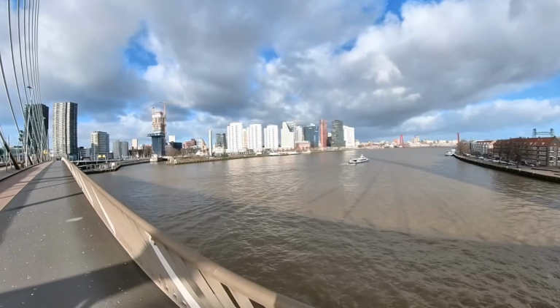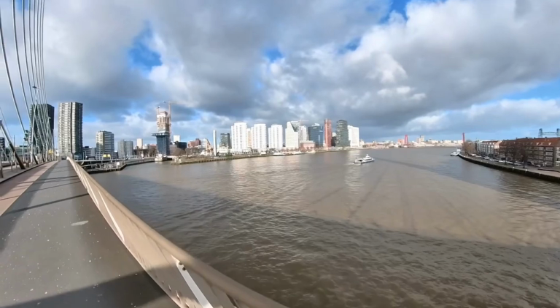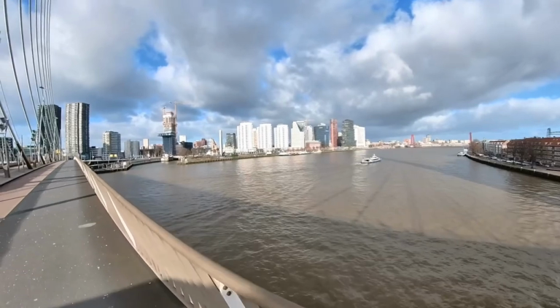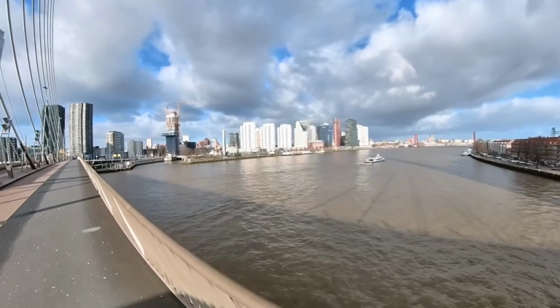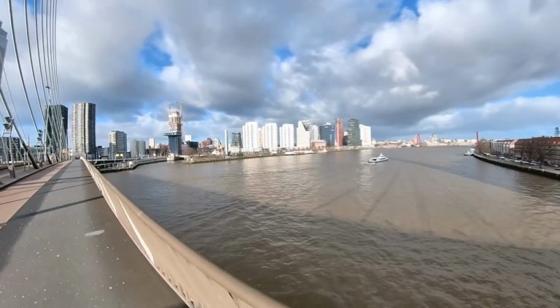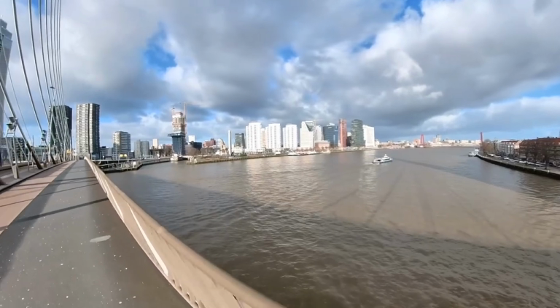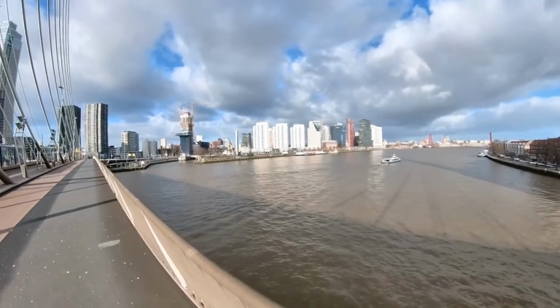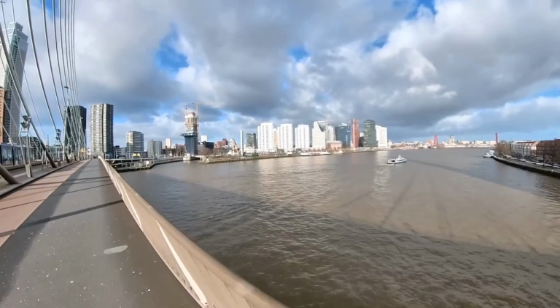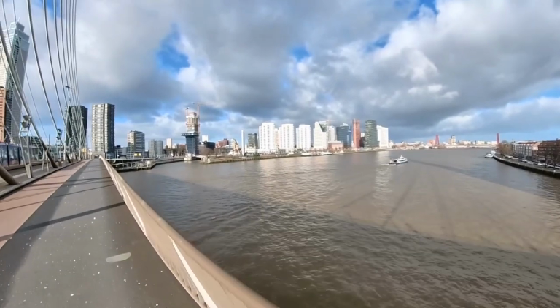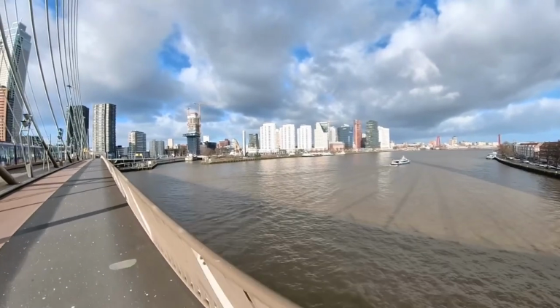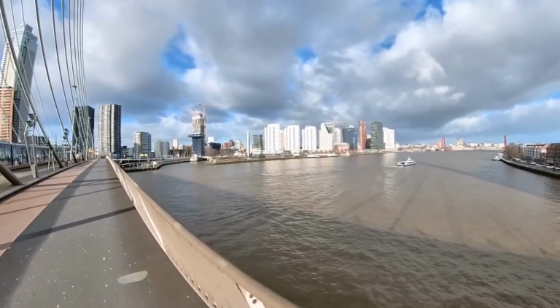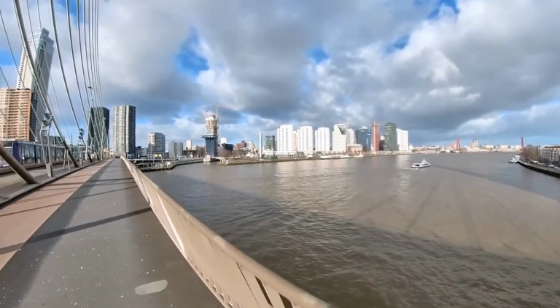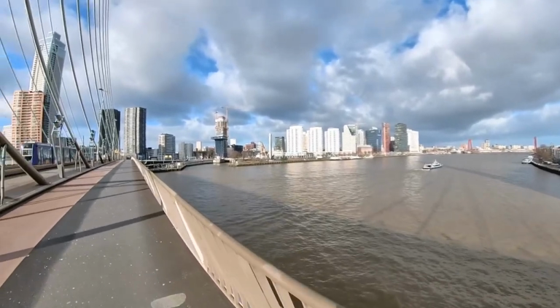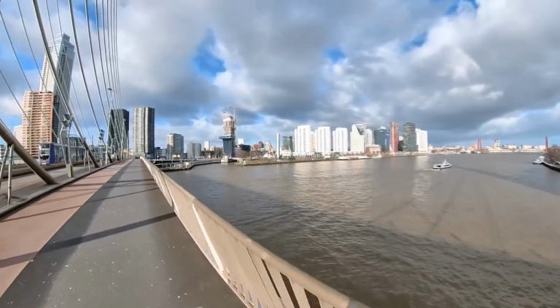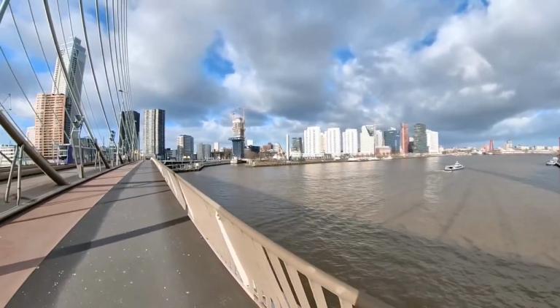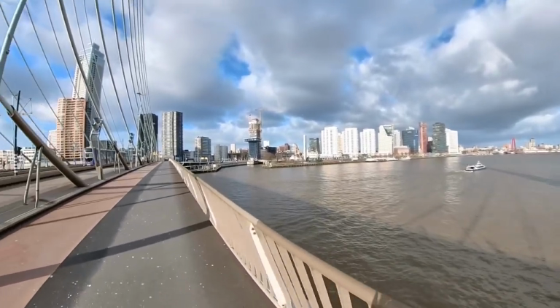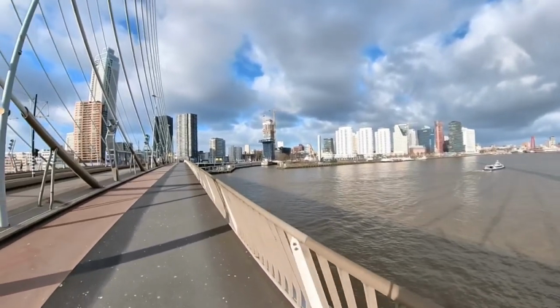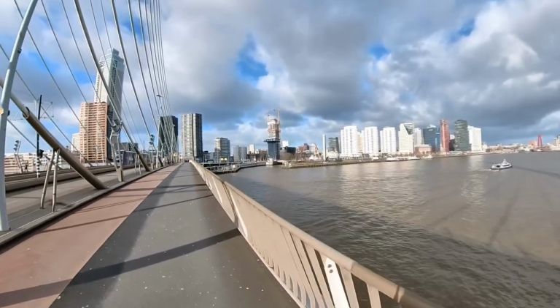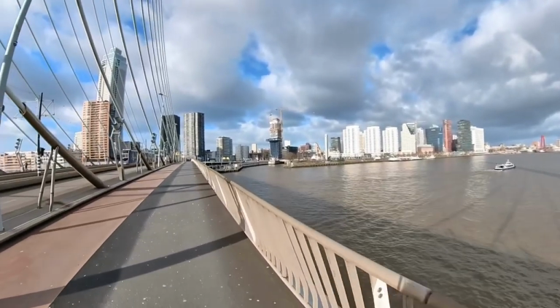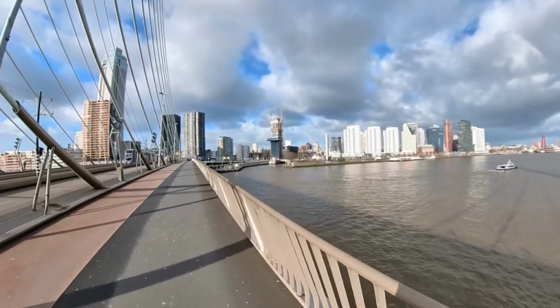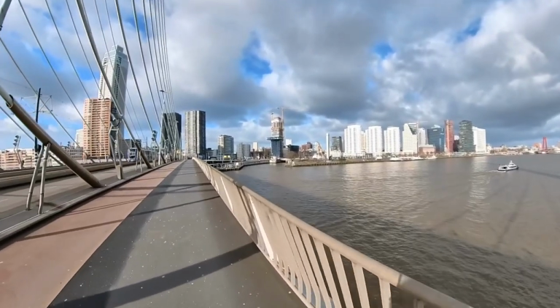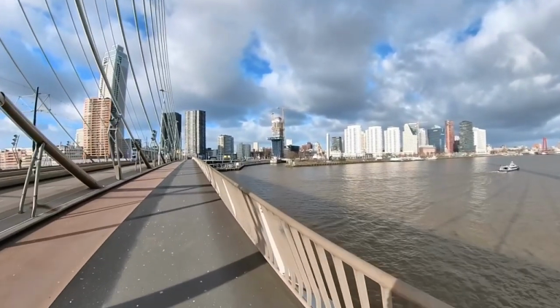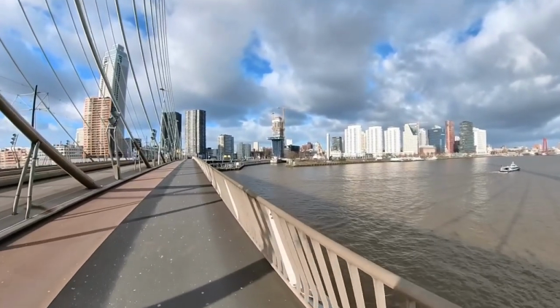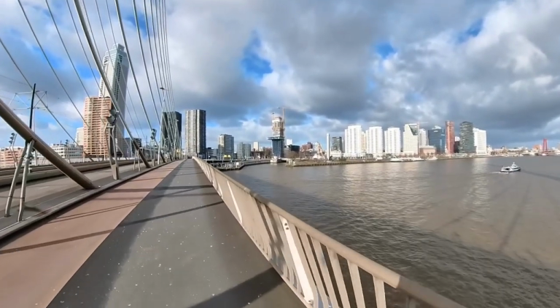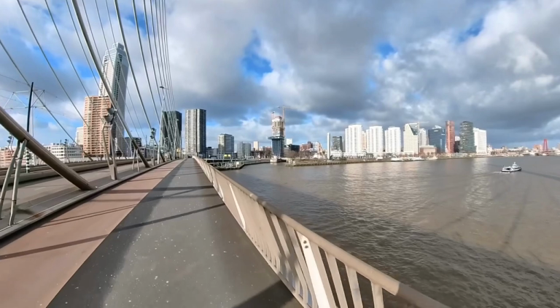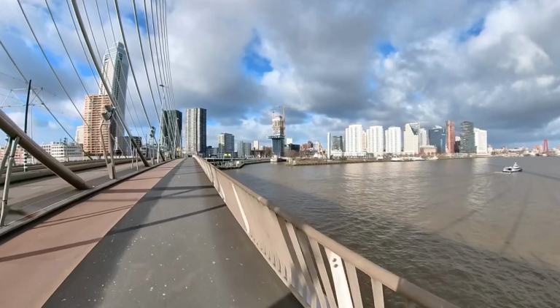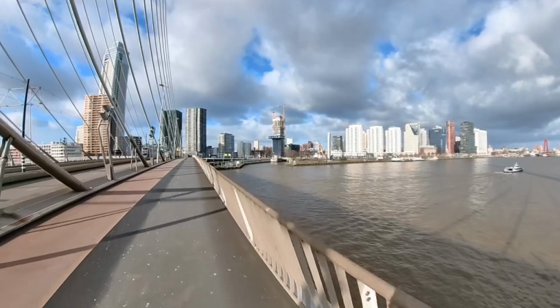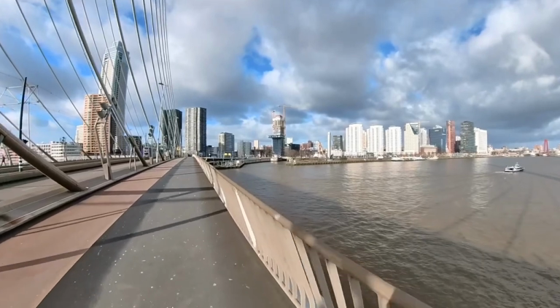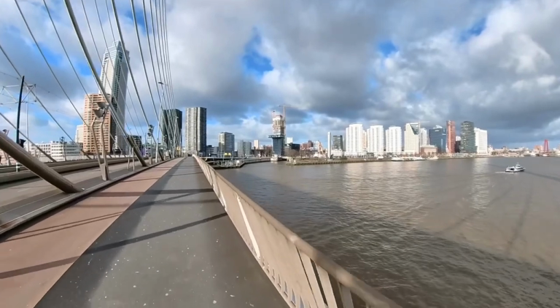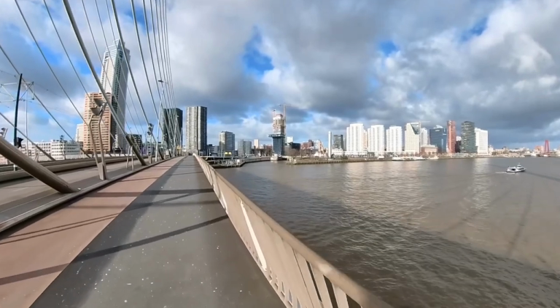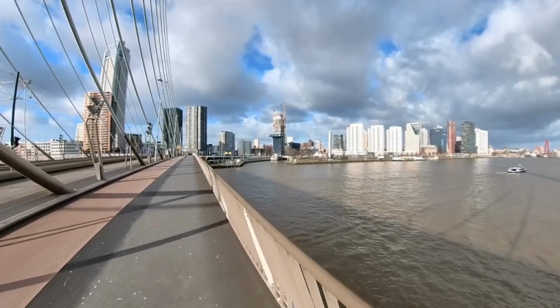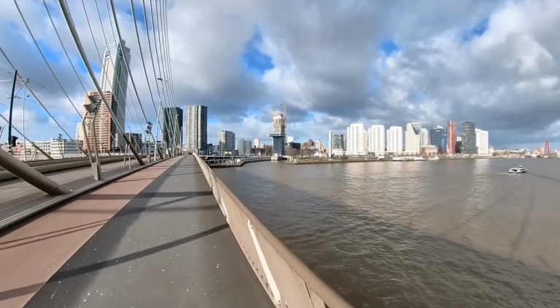The seaport in Rotterdam is the largest in Europe. Many of the seafarers have been to this city.